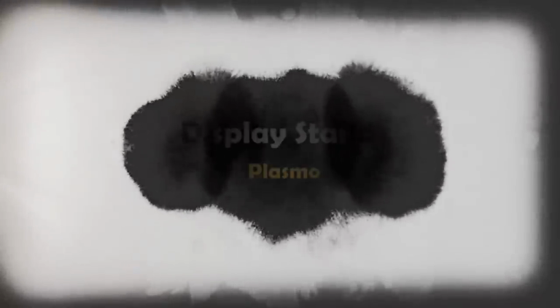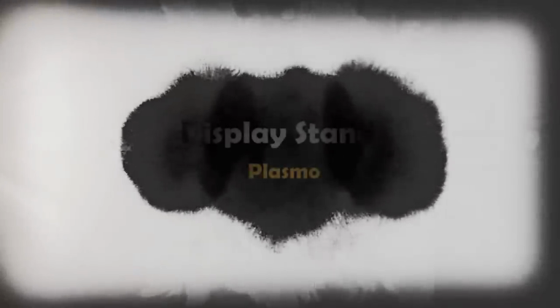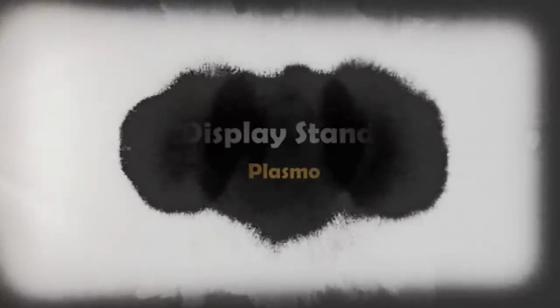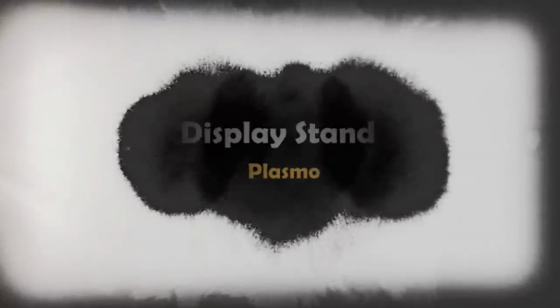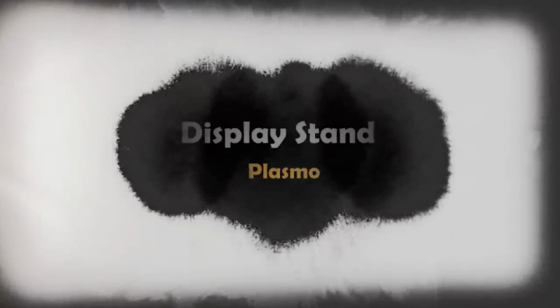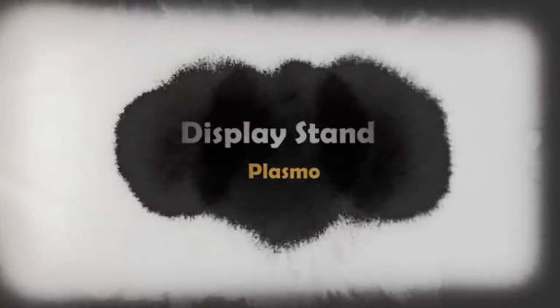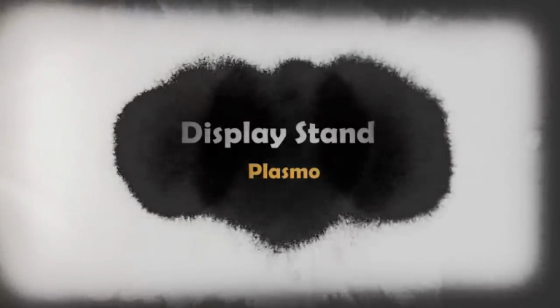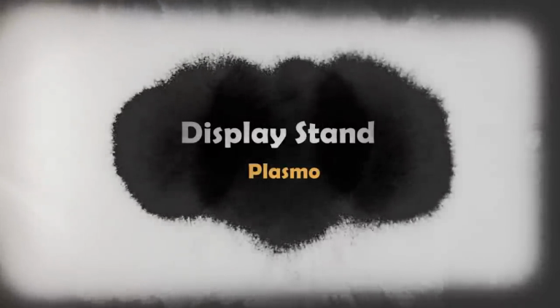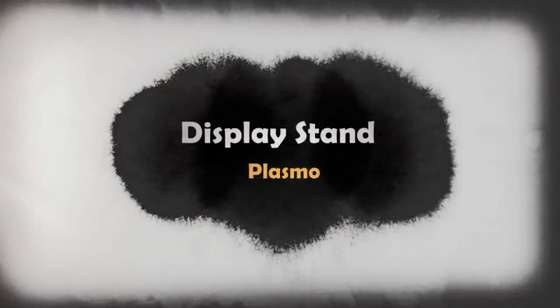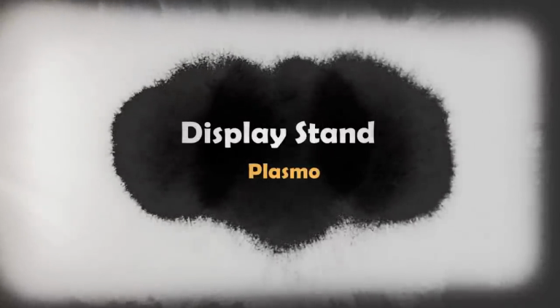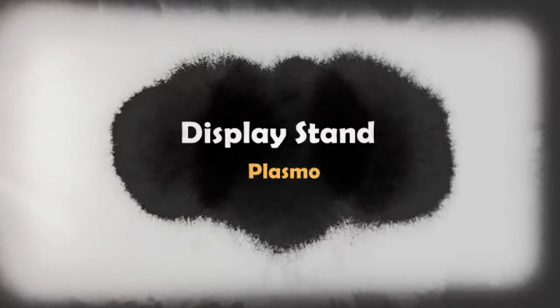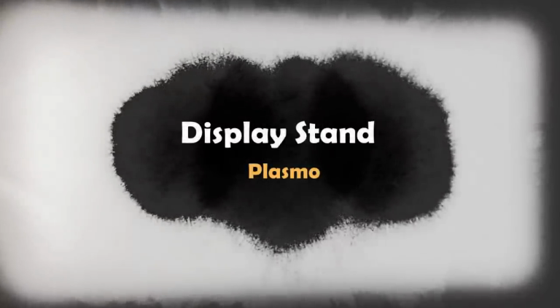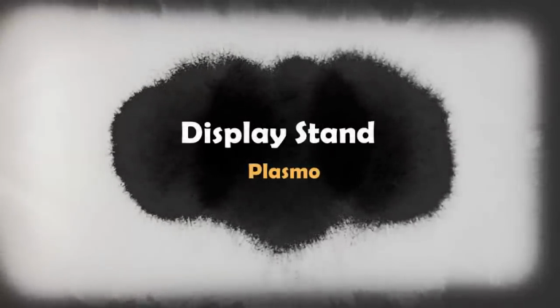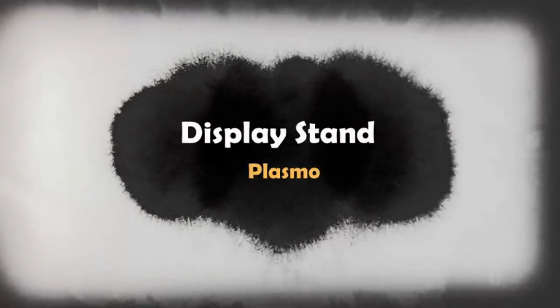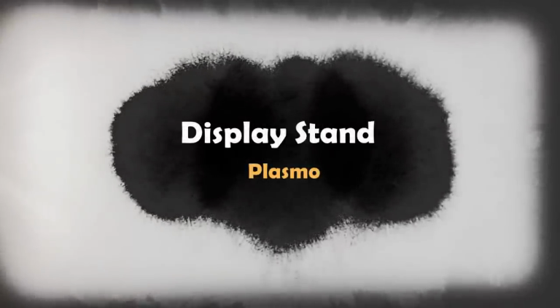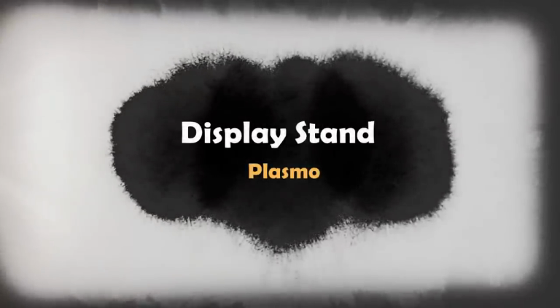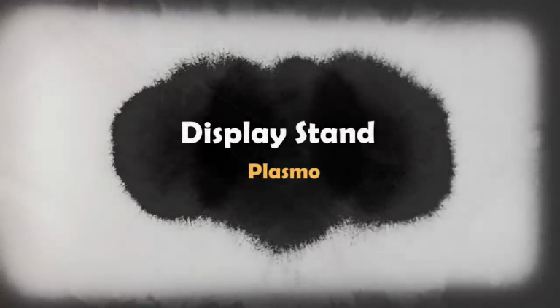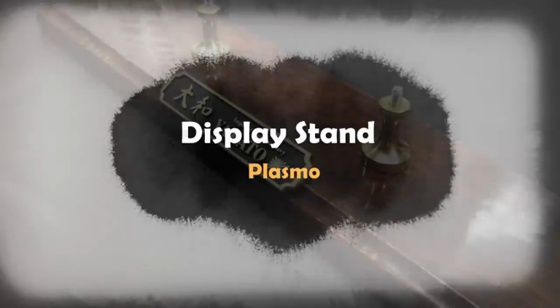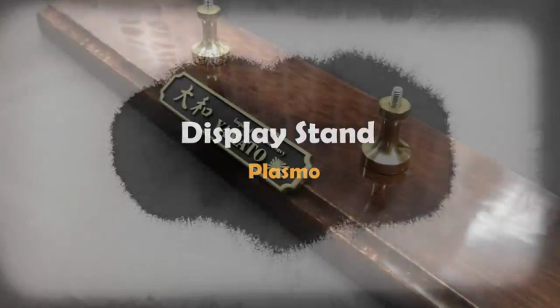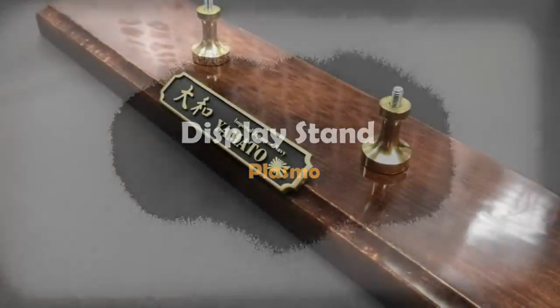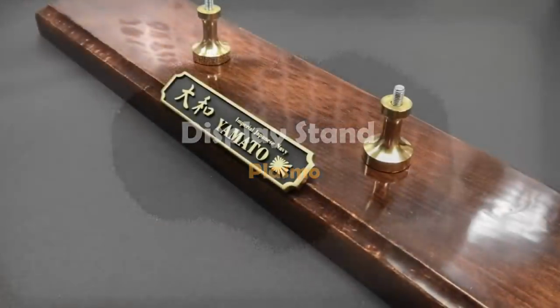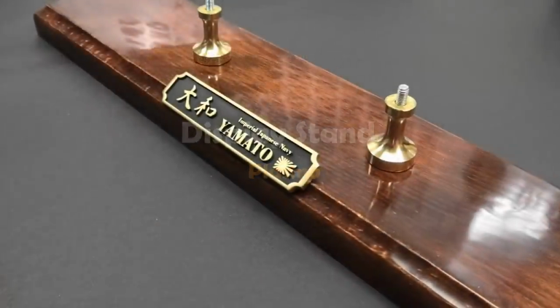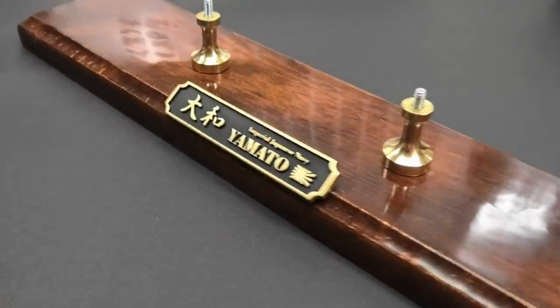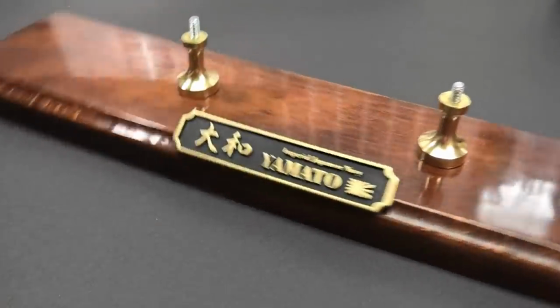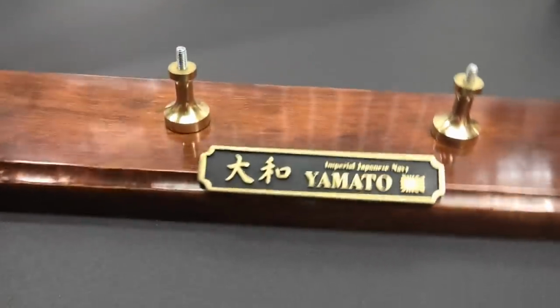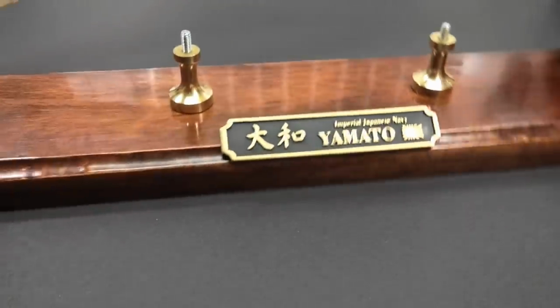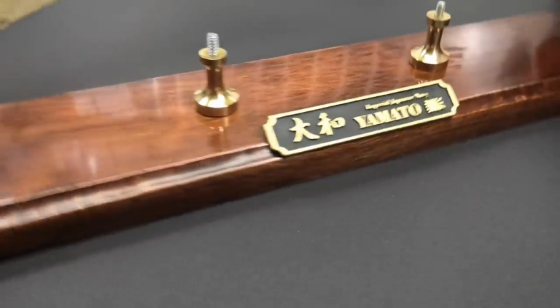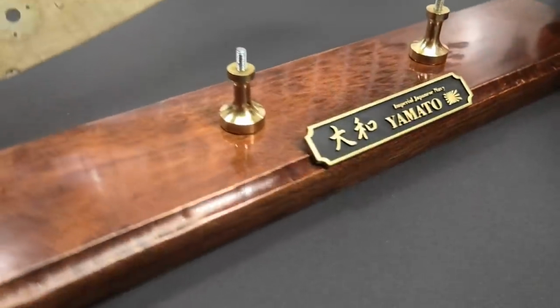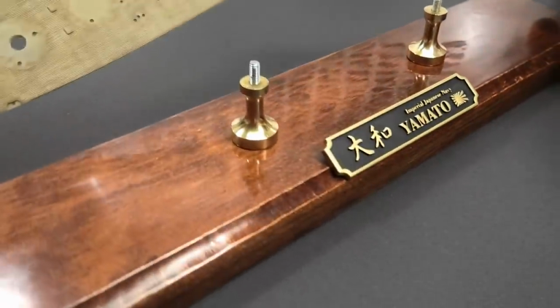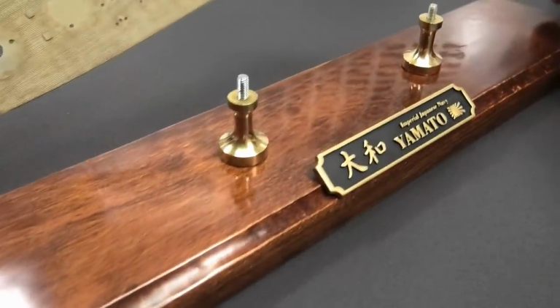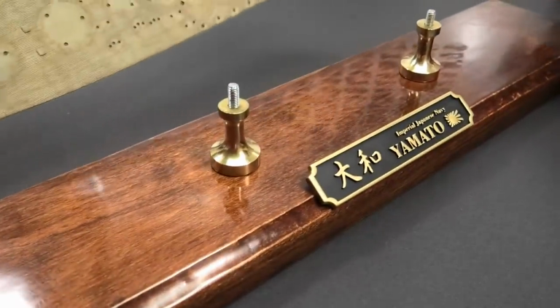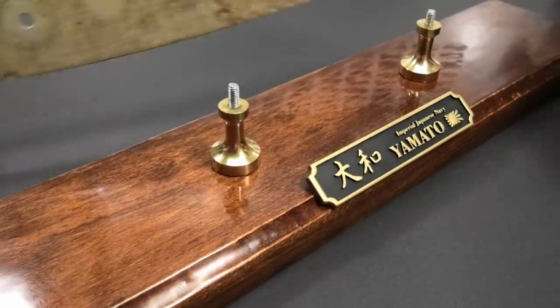Hello fellow modelers! In today's bonus video let's make a luxury wooden display stand for a ship model.